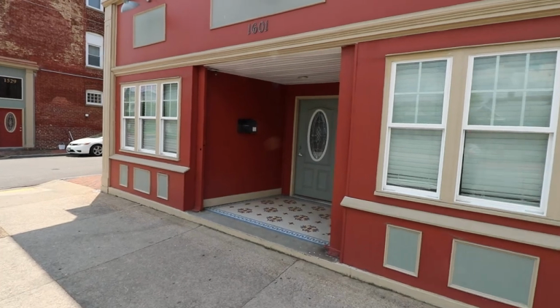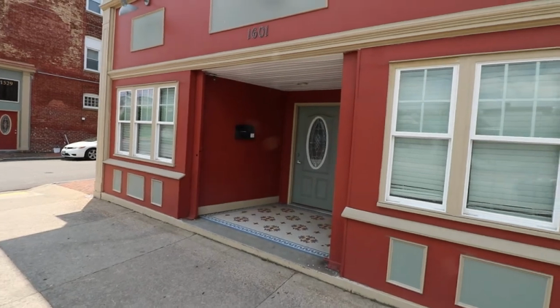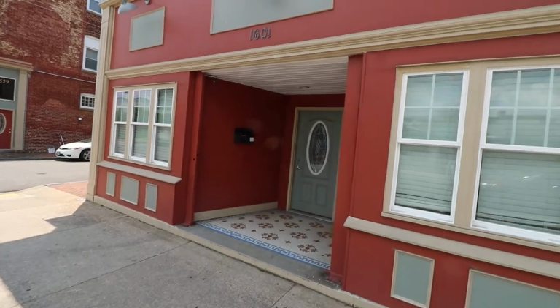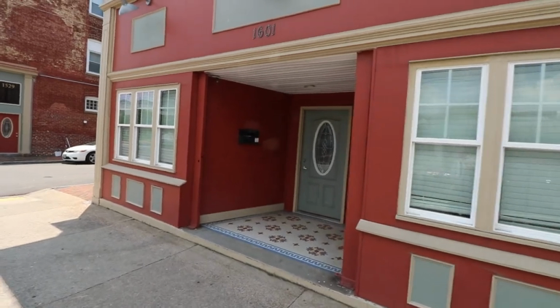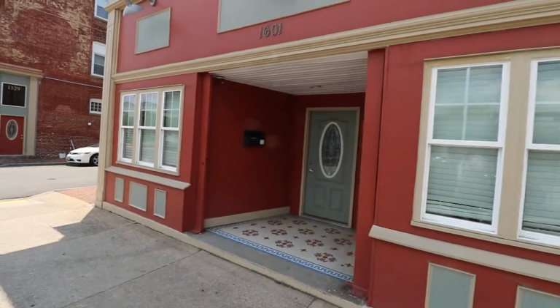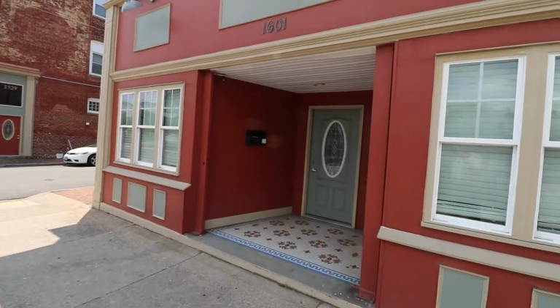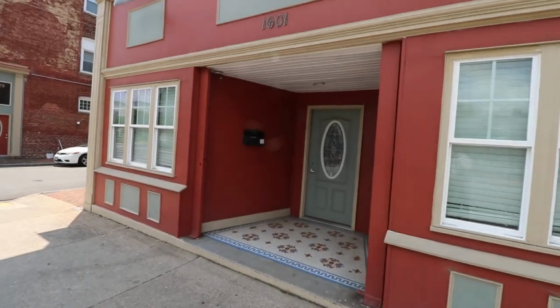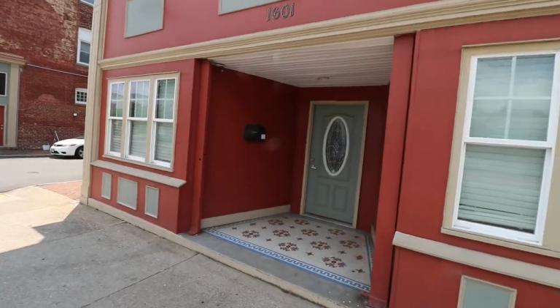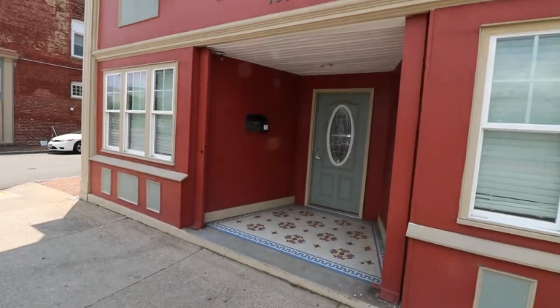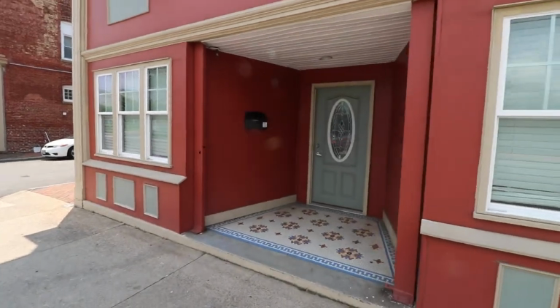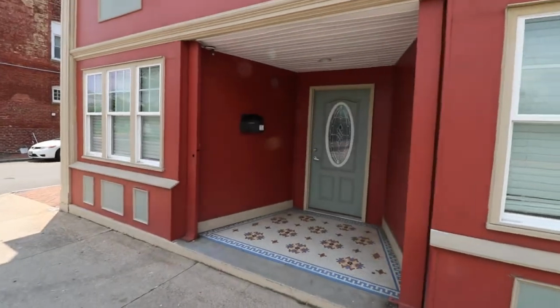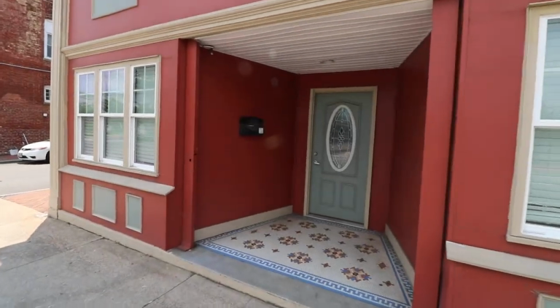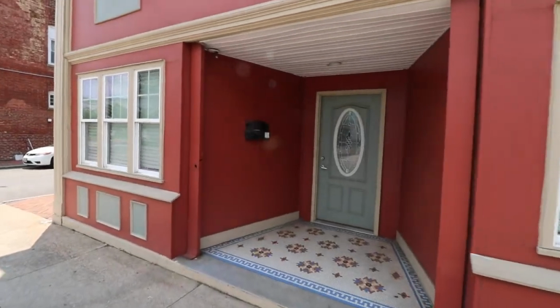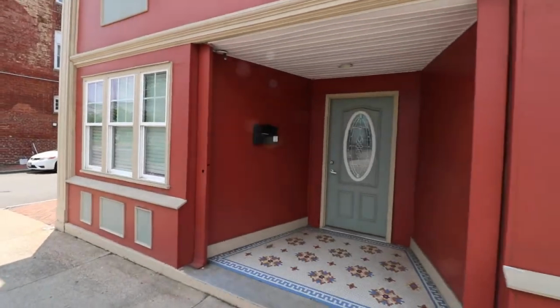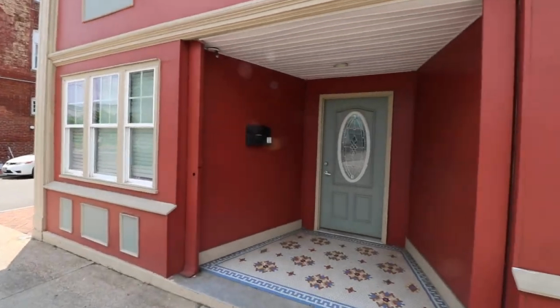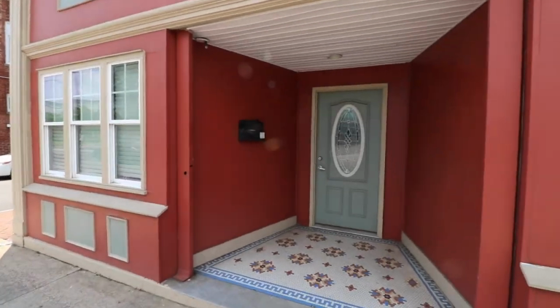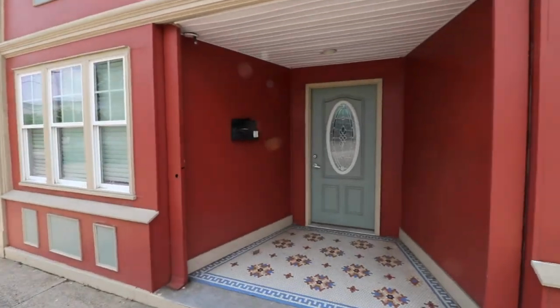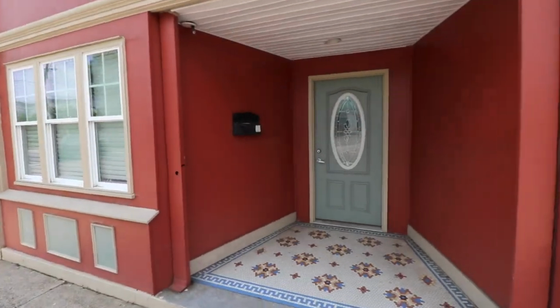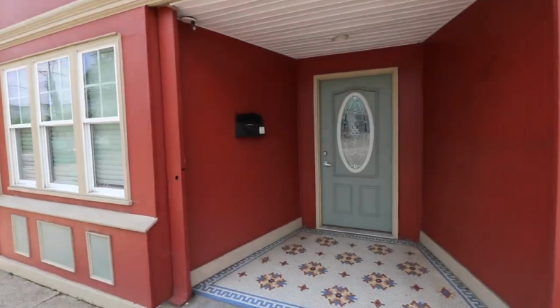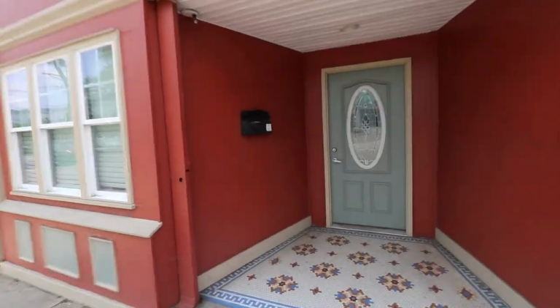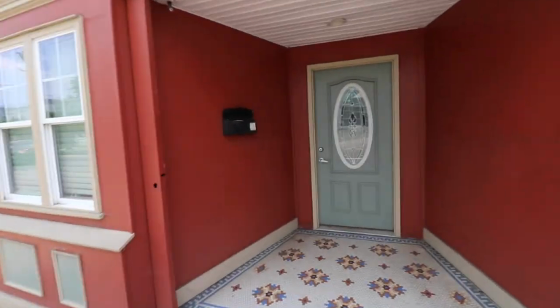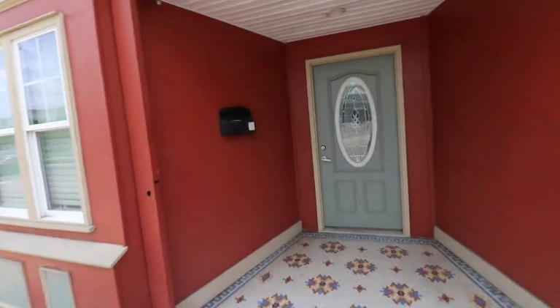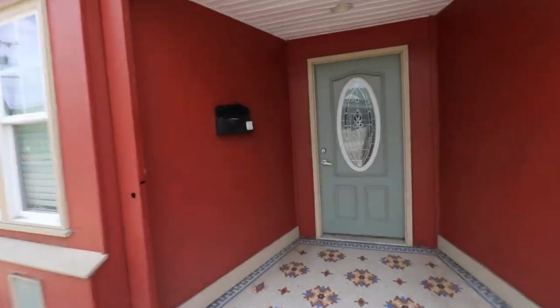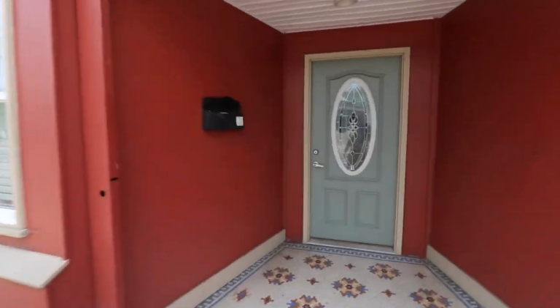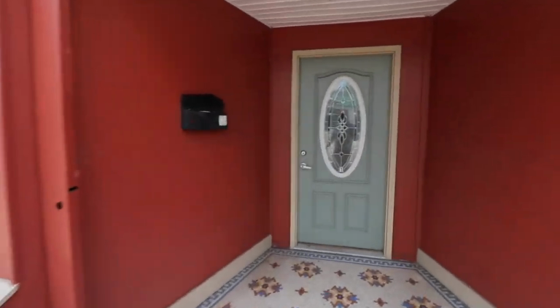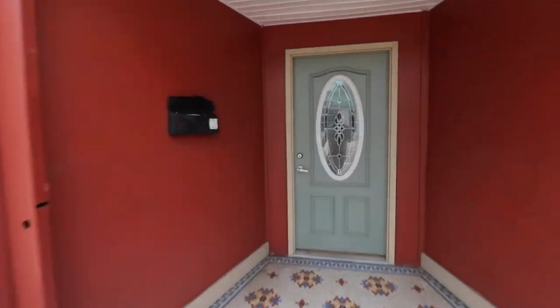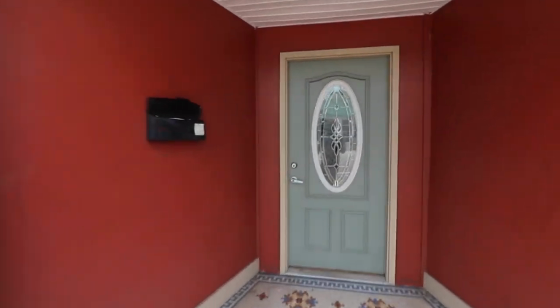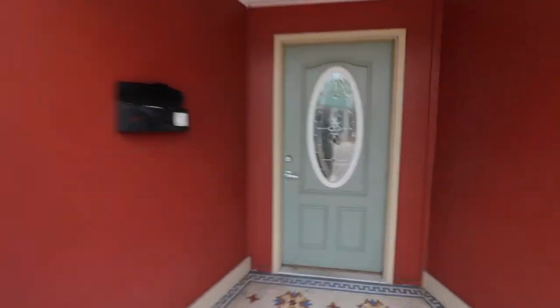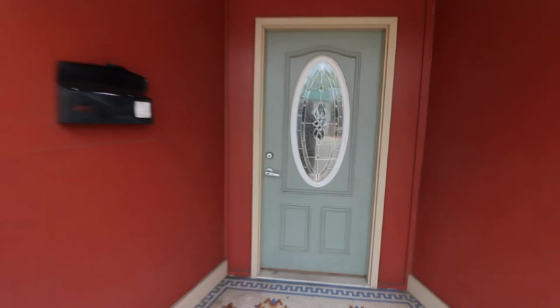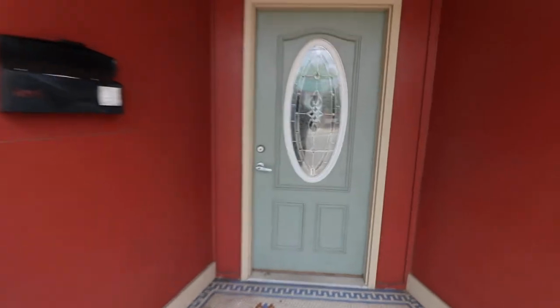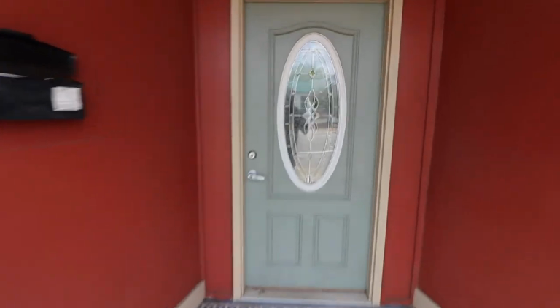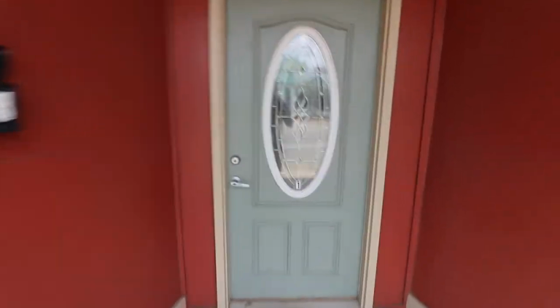So this is a three-bedroom, one-bath unit. Let's go take a look.